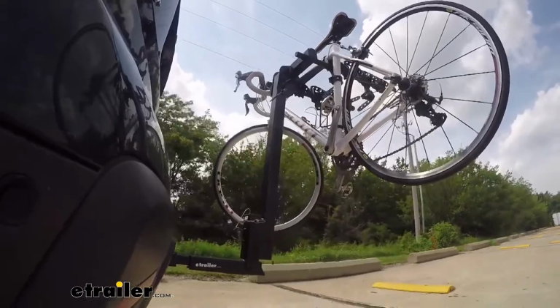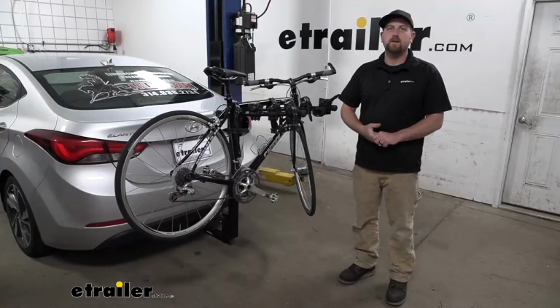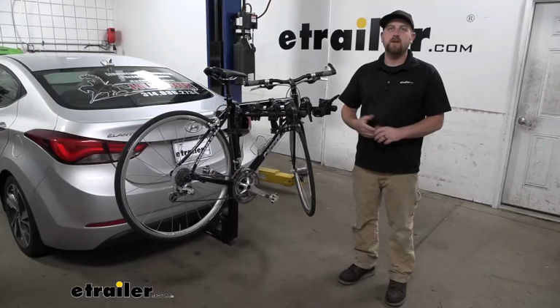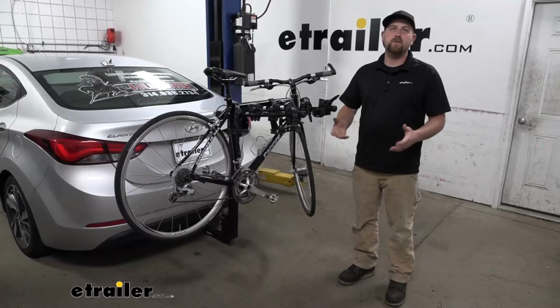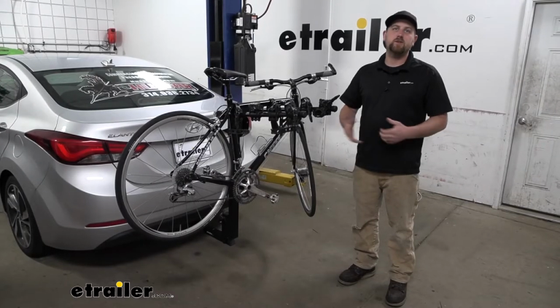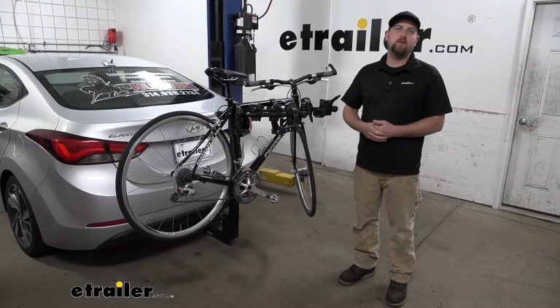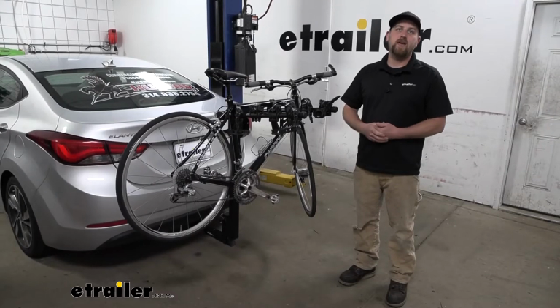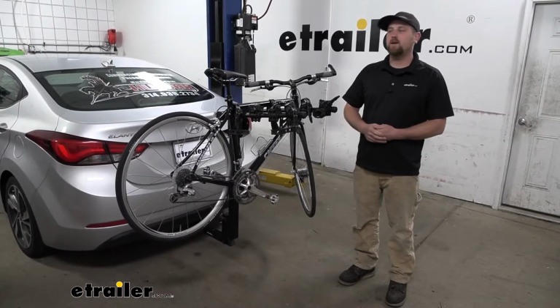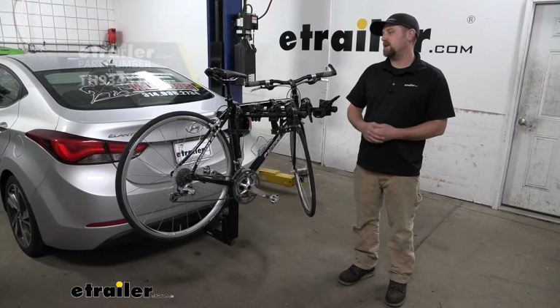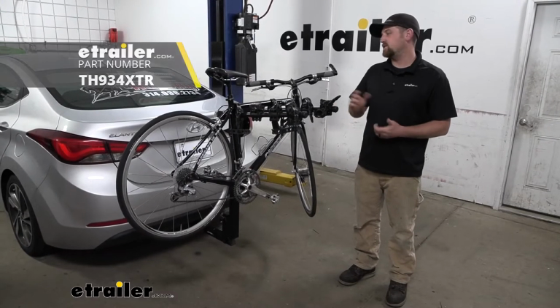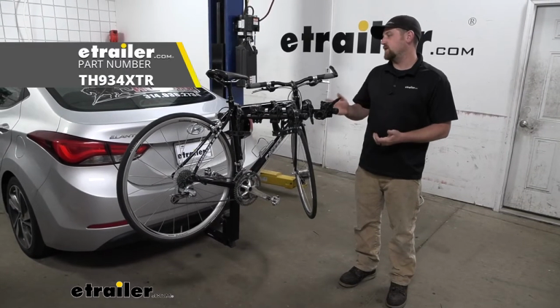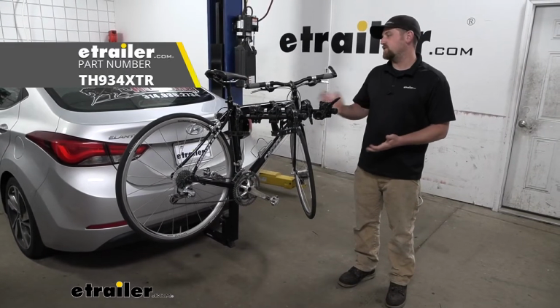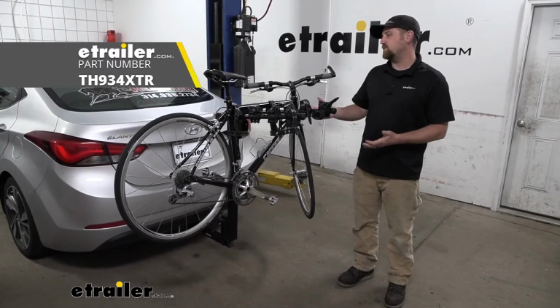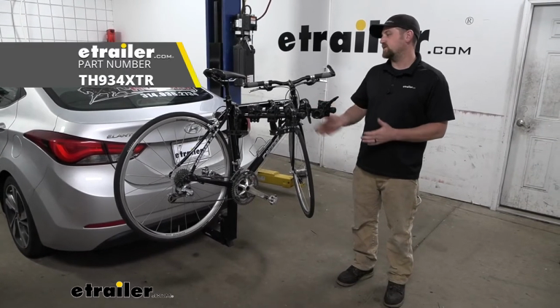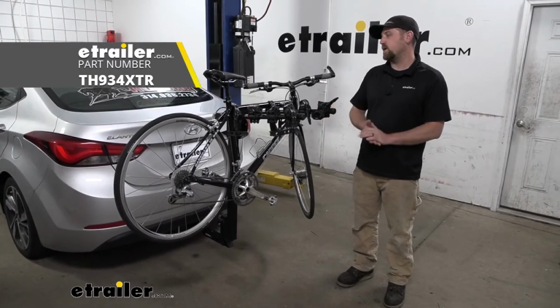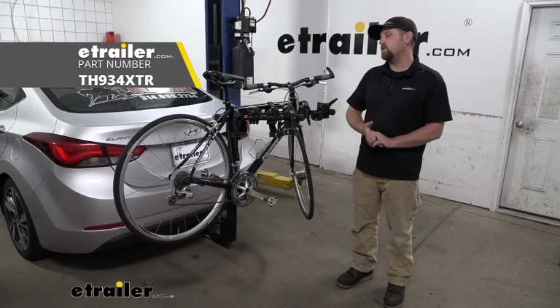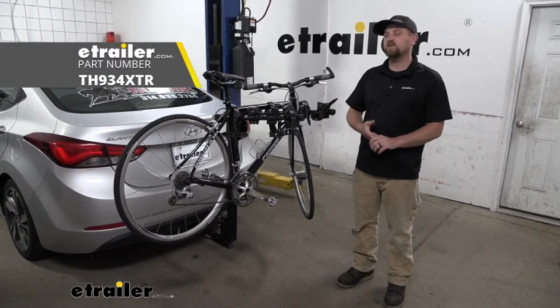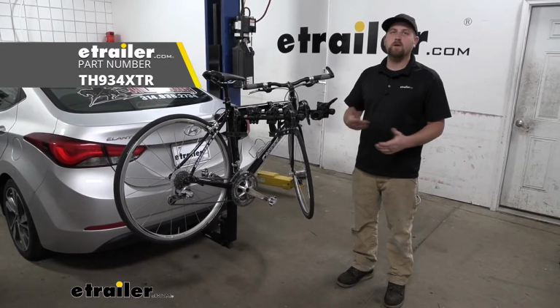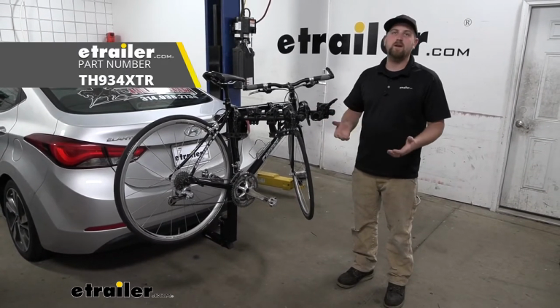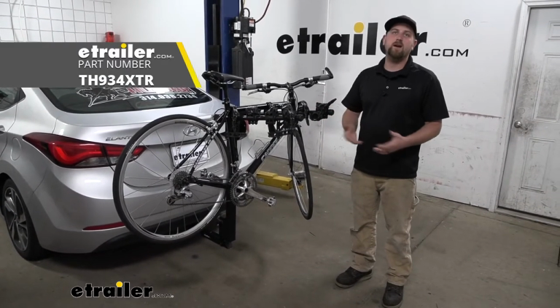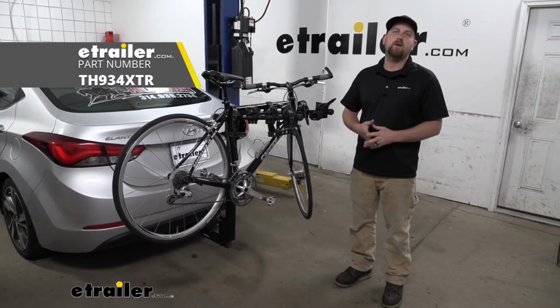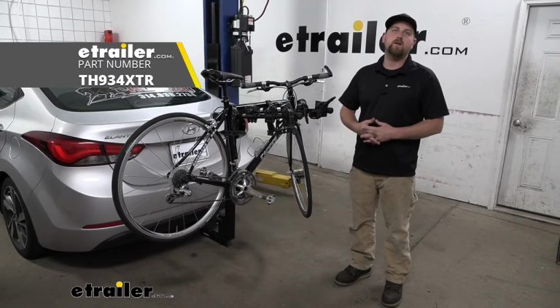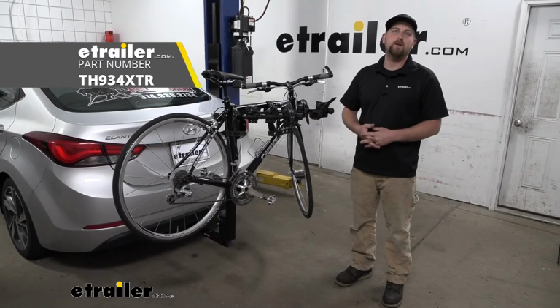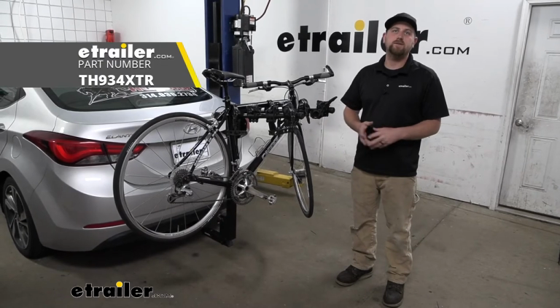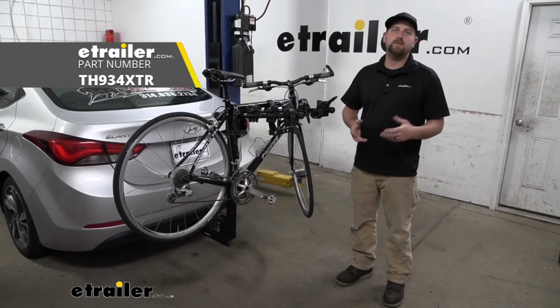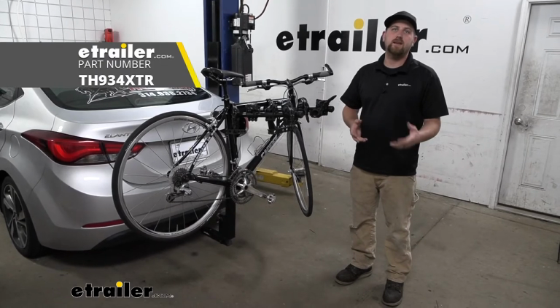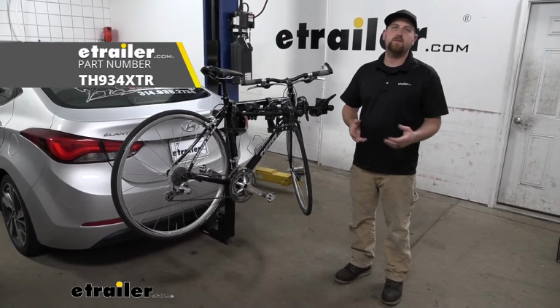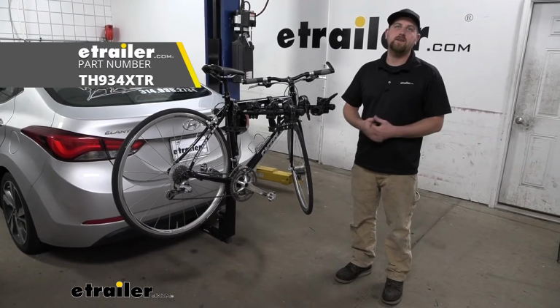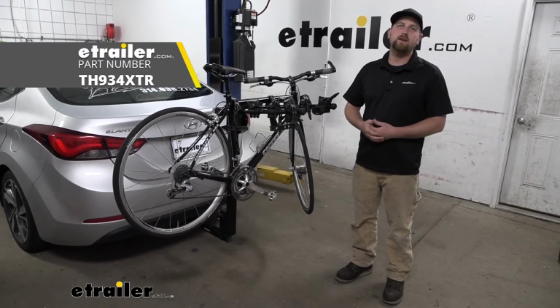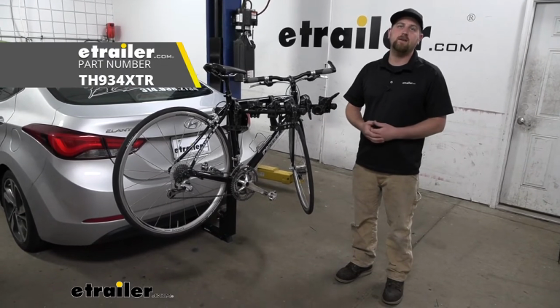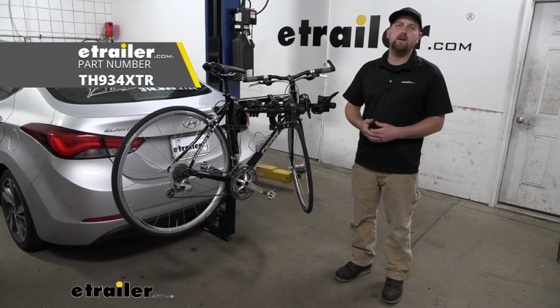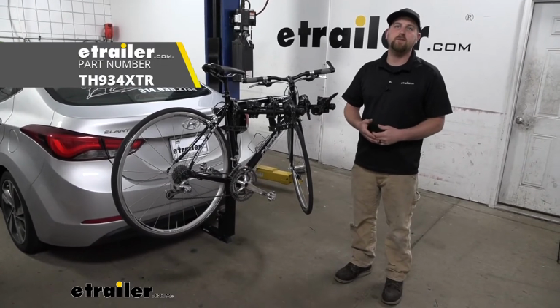And that'll finish up our look at the Thule Hitching Post Pro Hitch Mounted Bike Rack on our 2015 Hyundai Elantra.